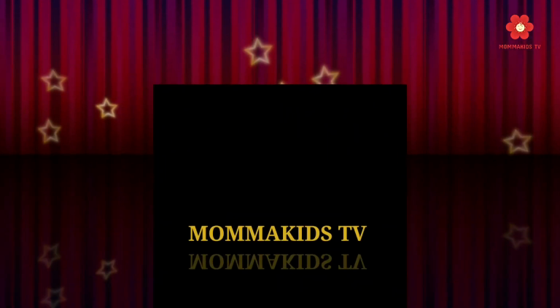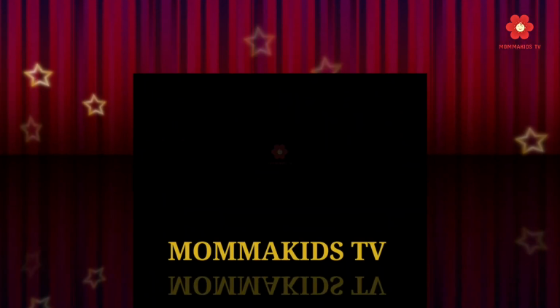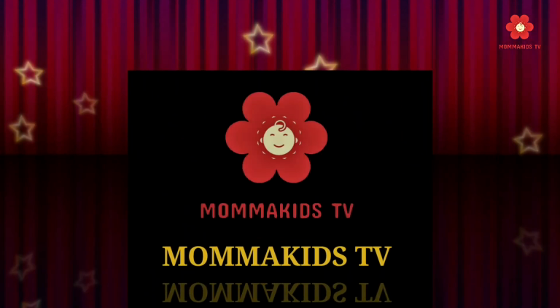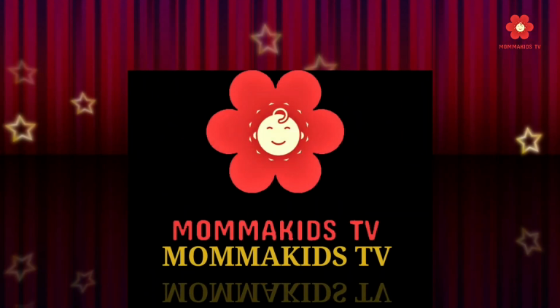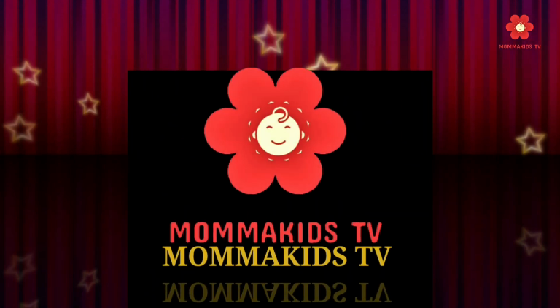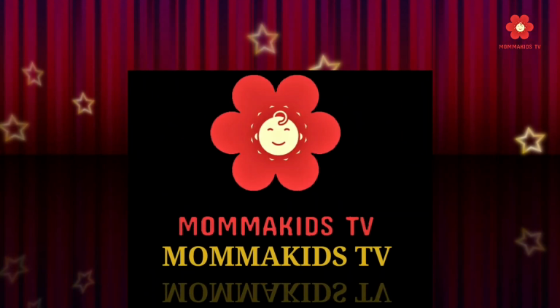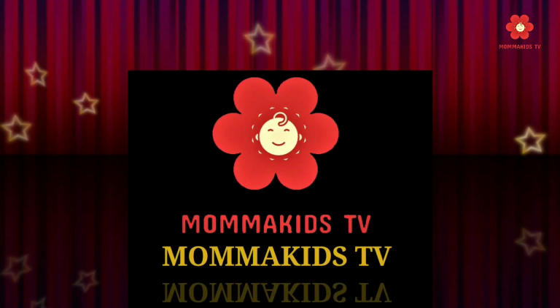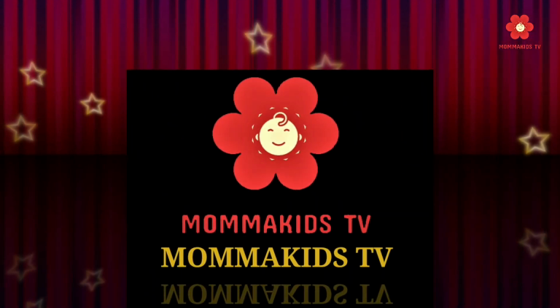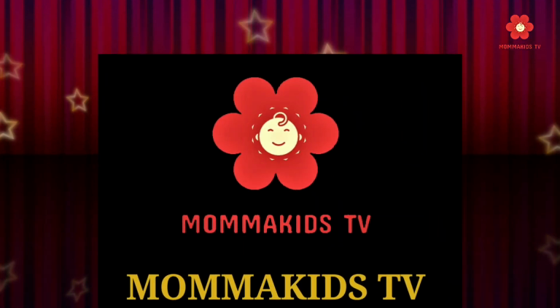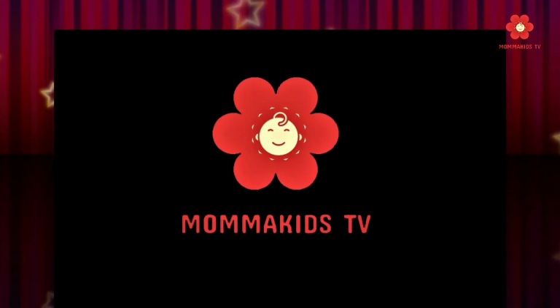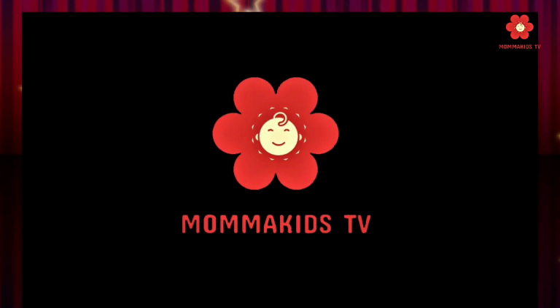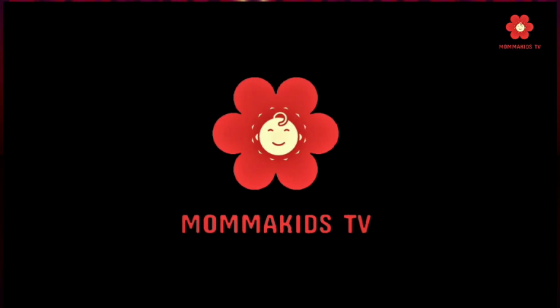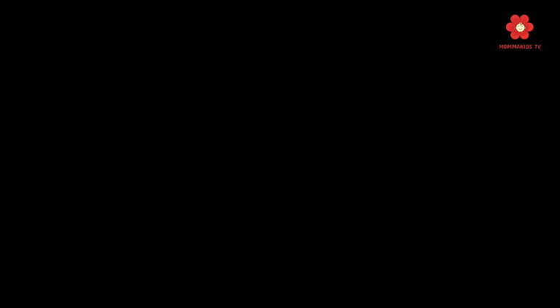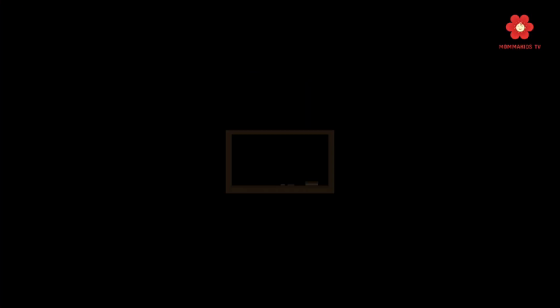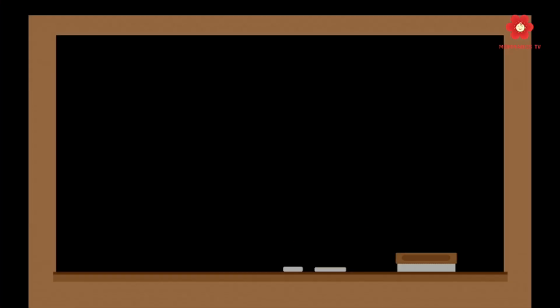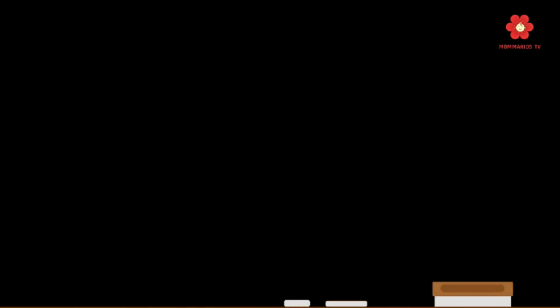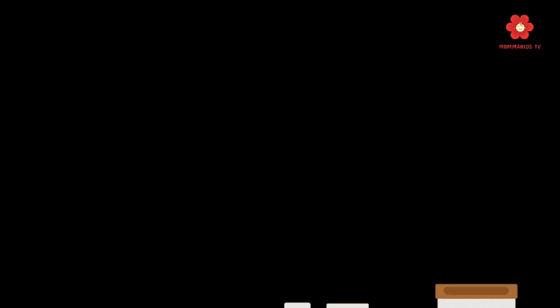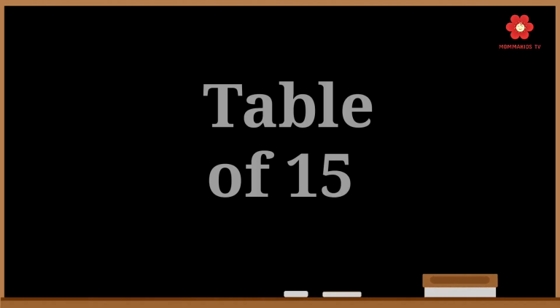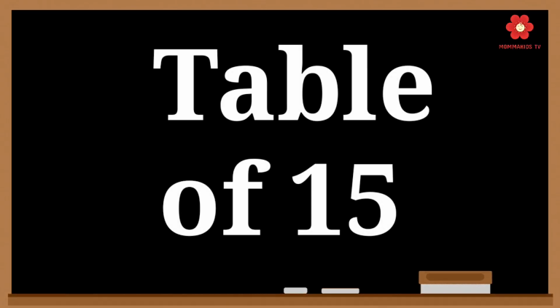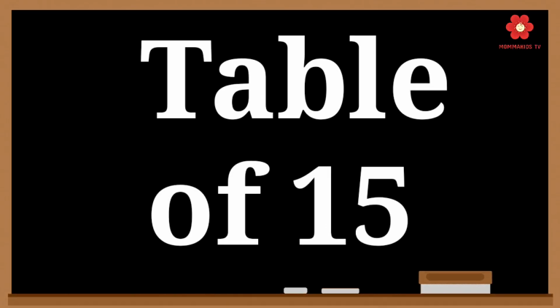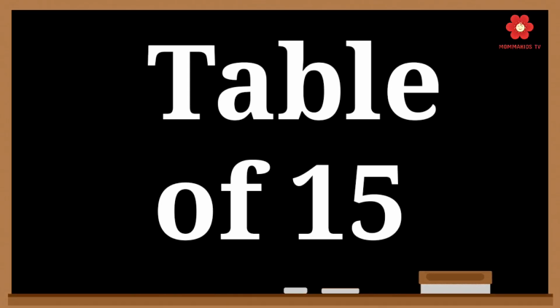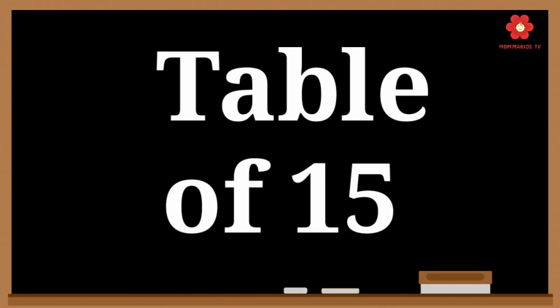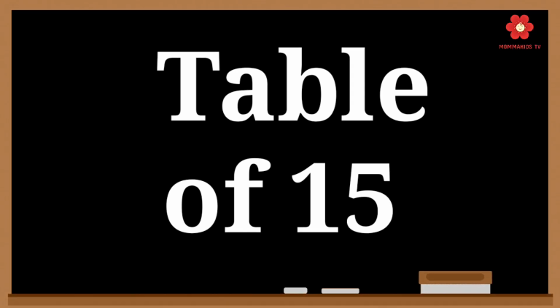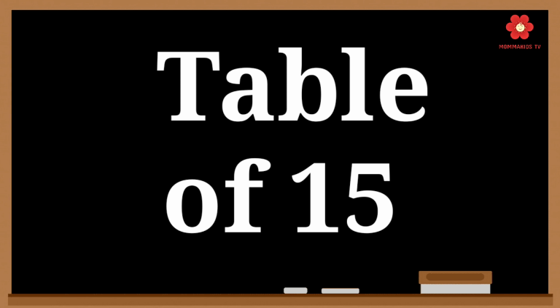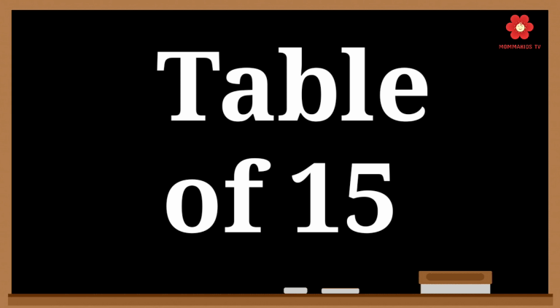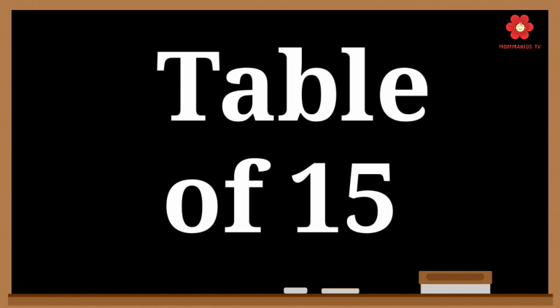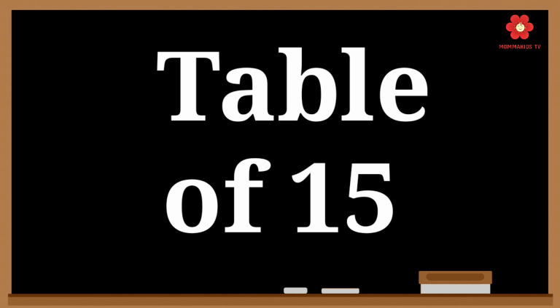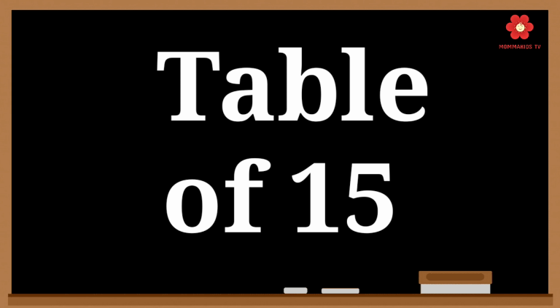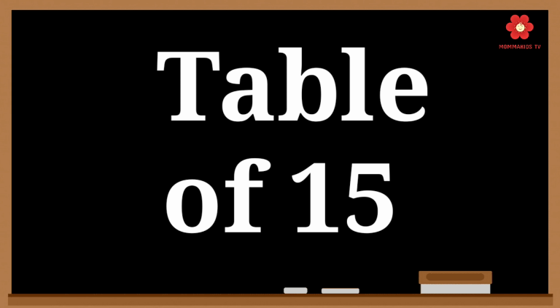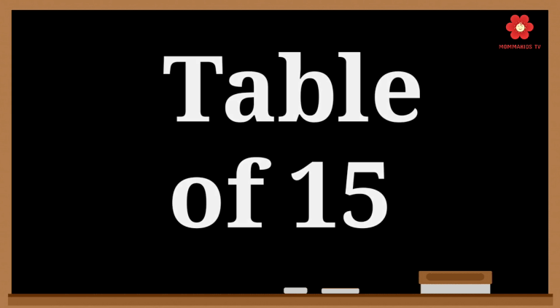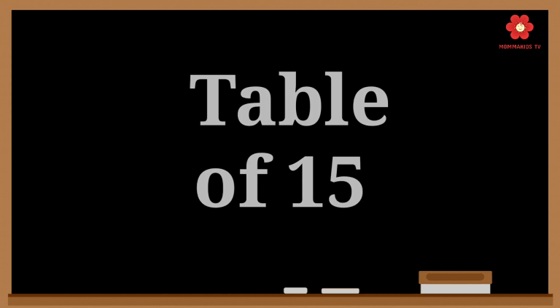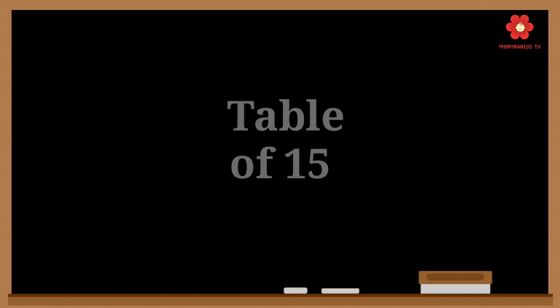Welcome to MamaKids TV. Today we are going to learn the table of 15. So let's start.